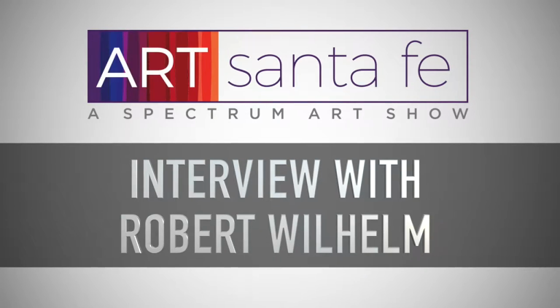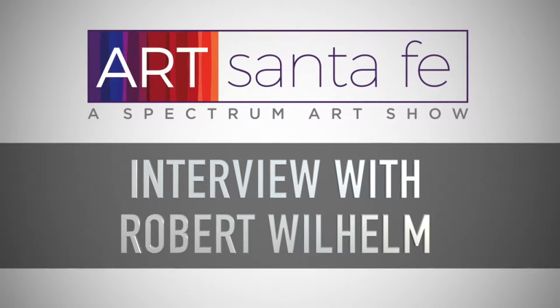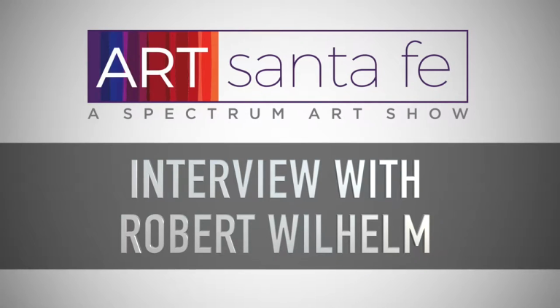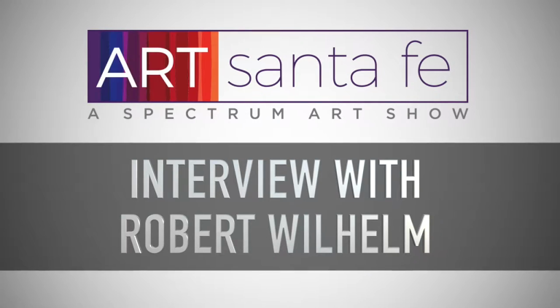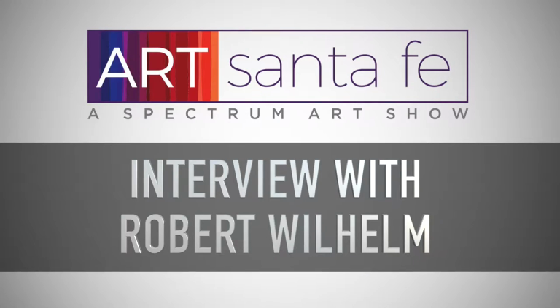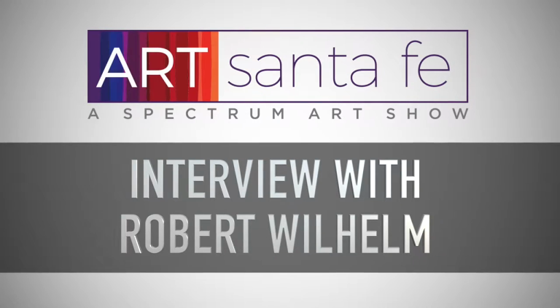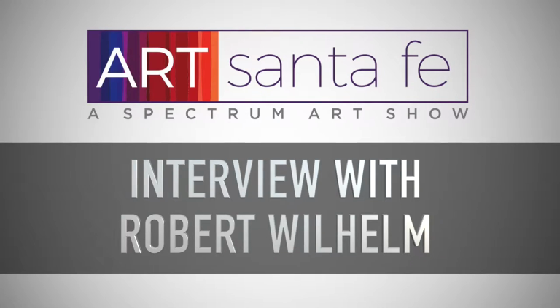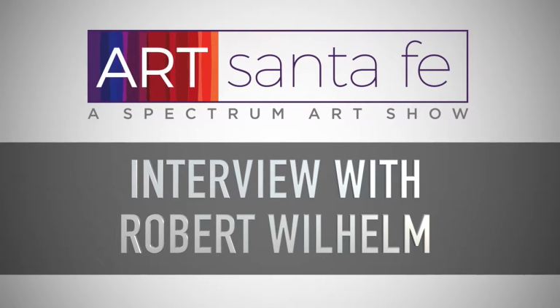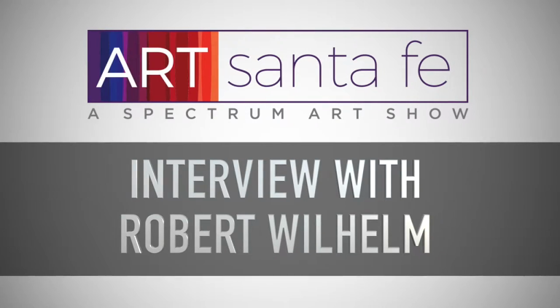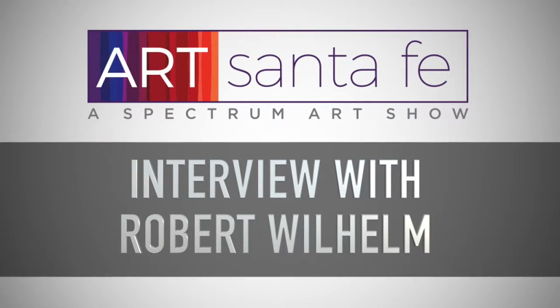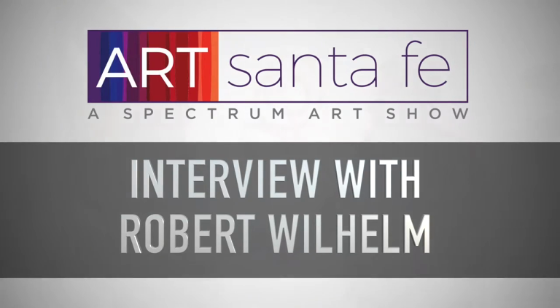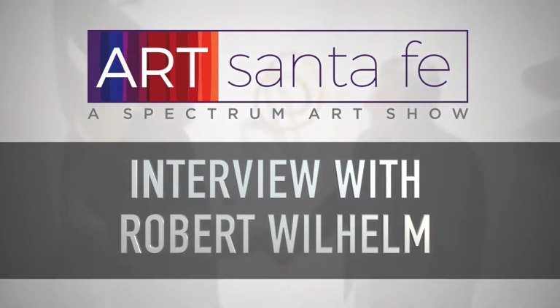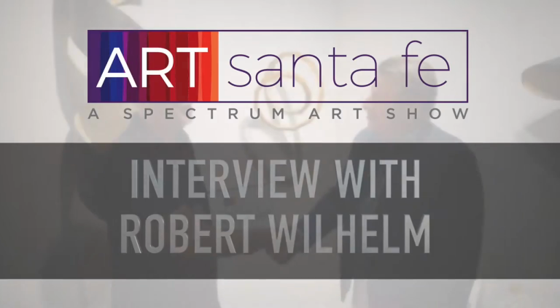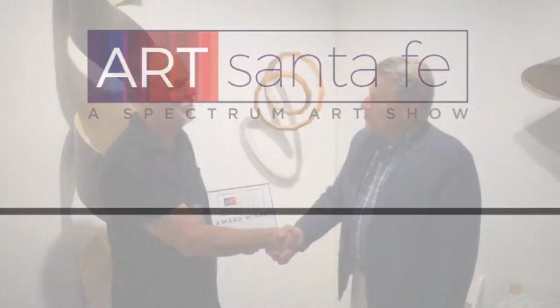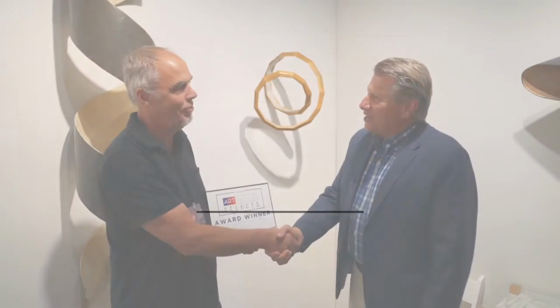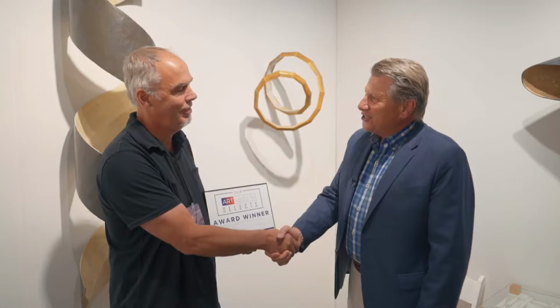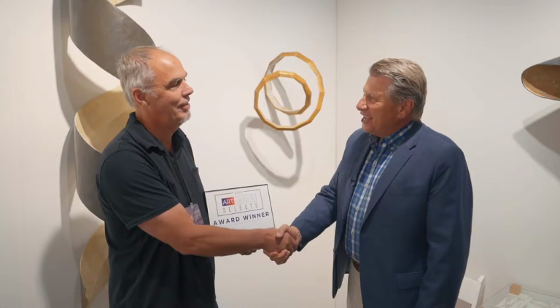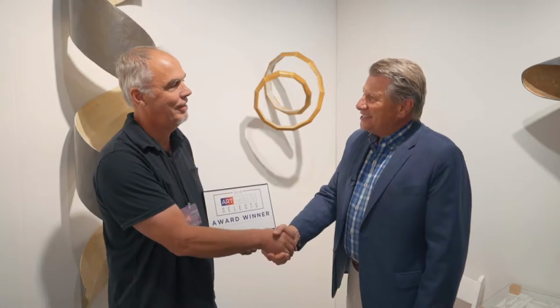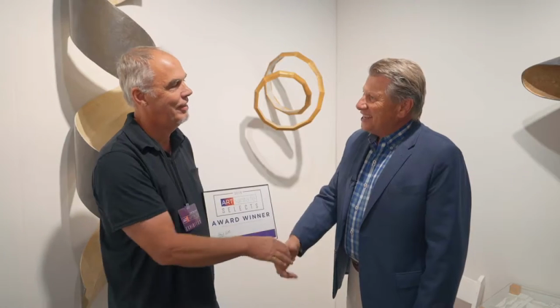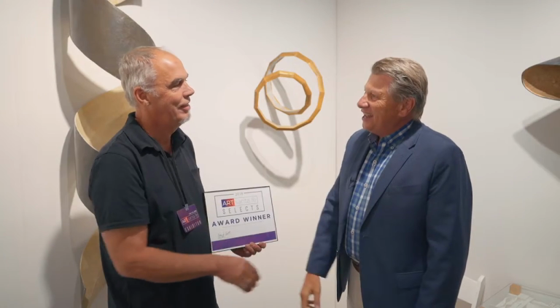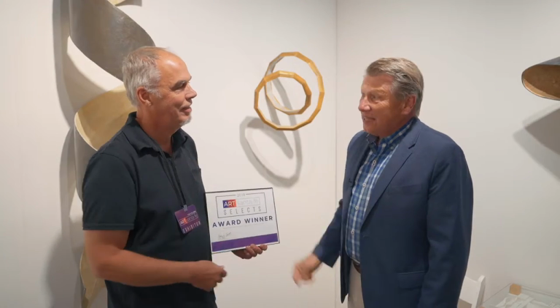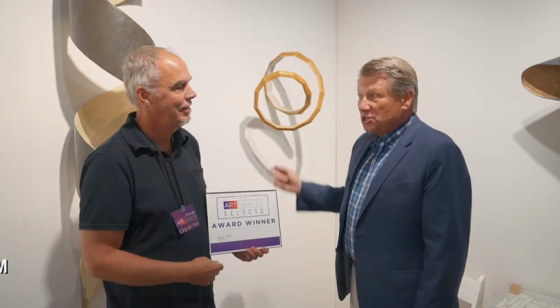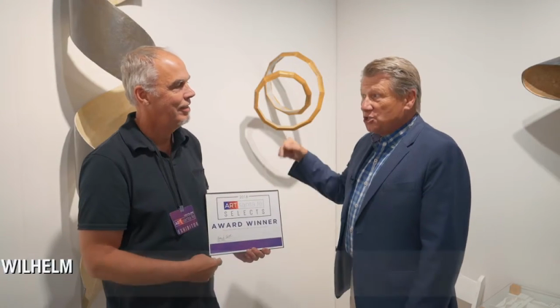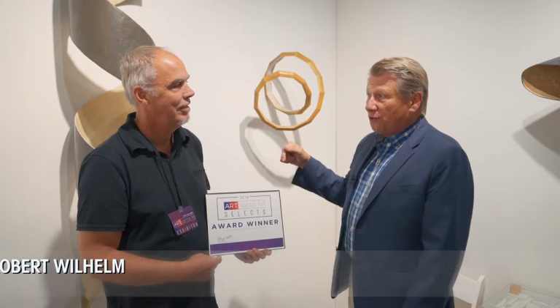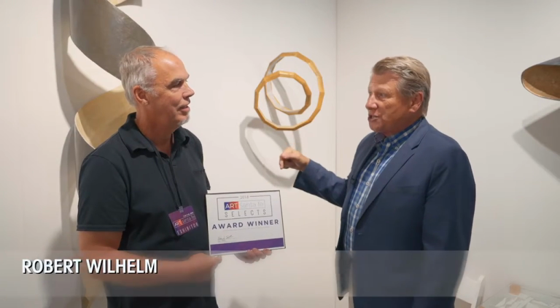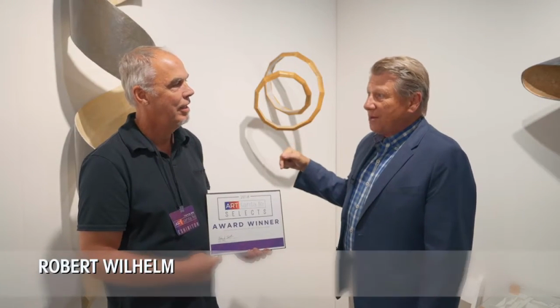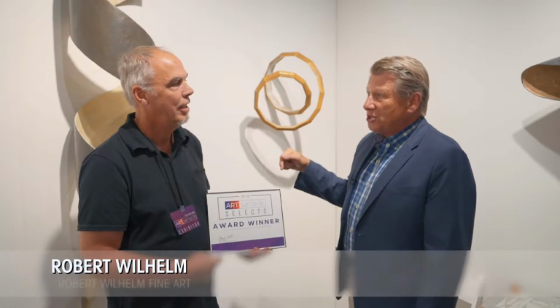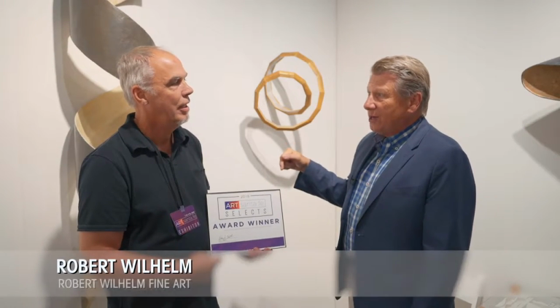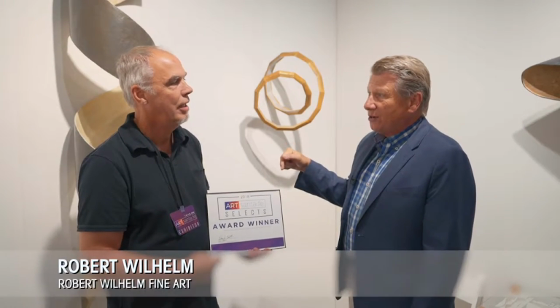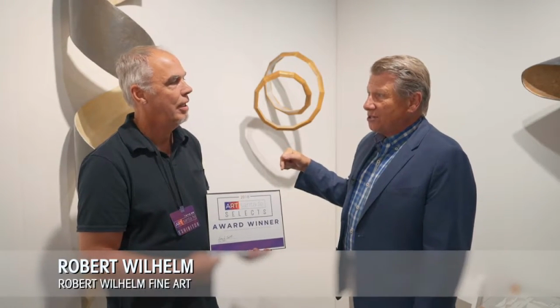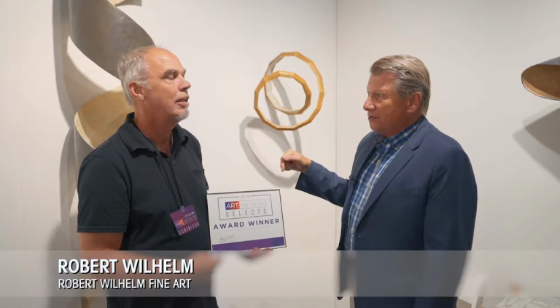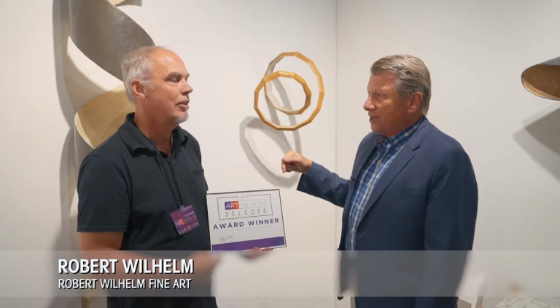Well, Robert, welcome to Art Santa Fe 2018. I think this is your first time exhibiting at Art Santa Fe.